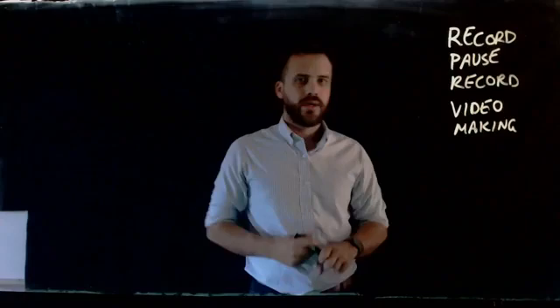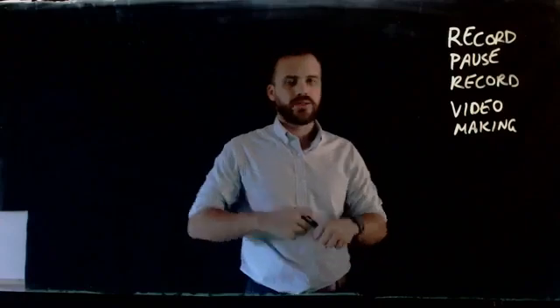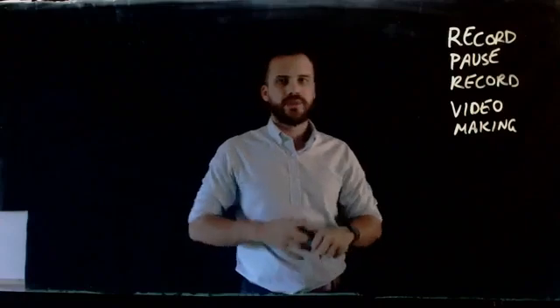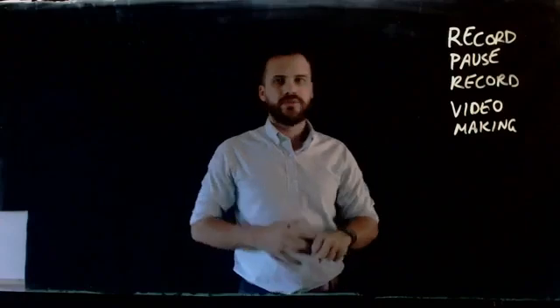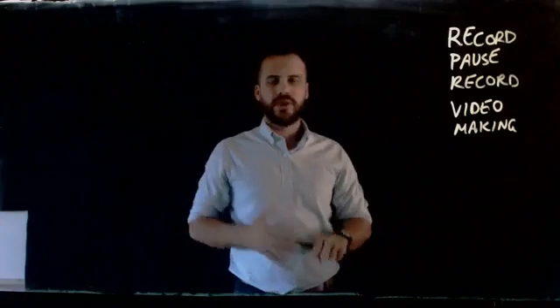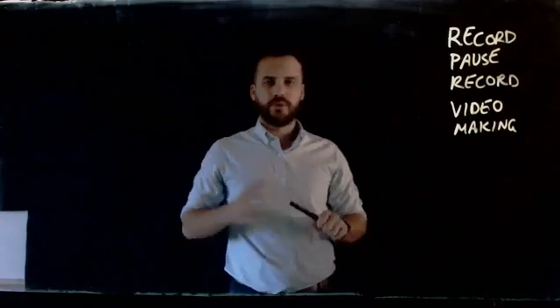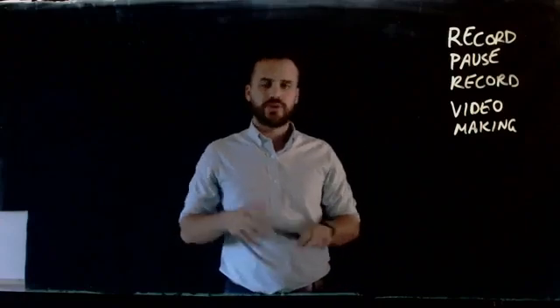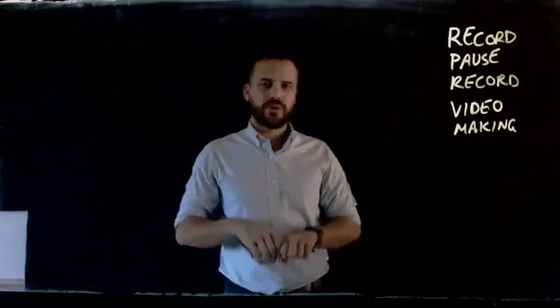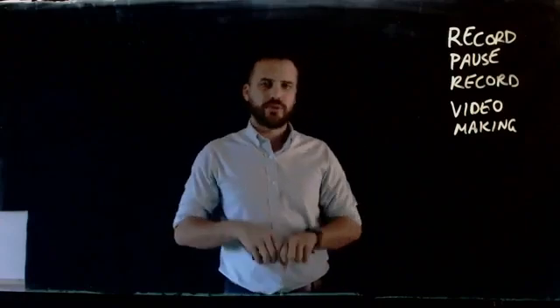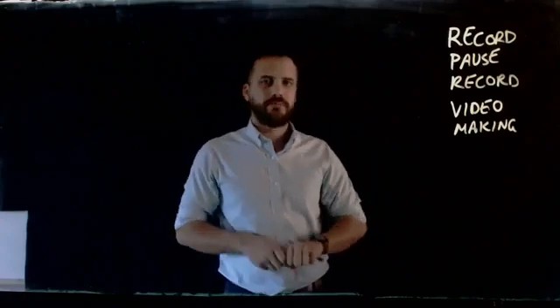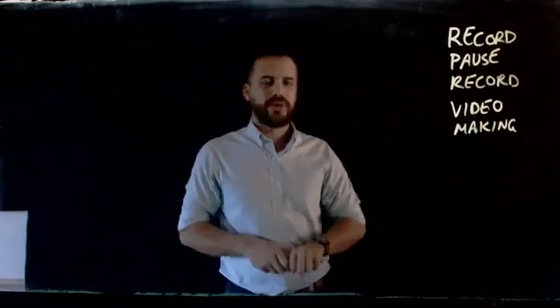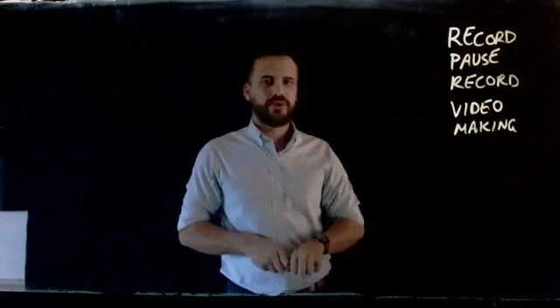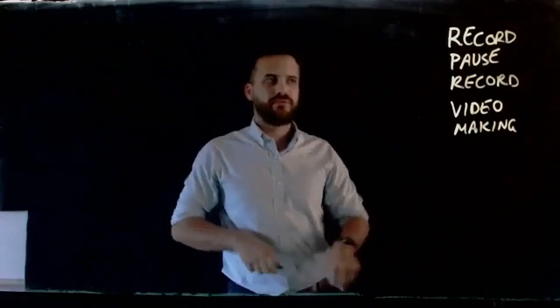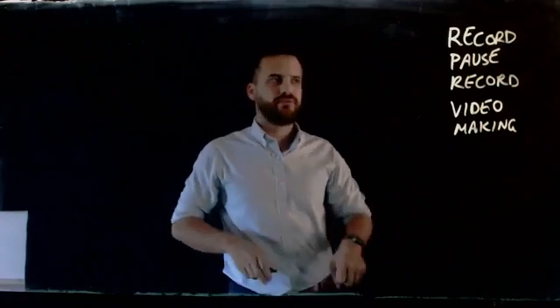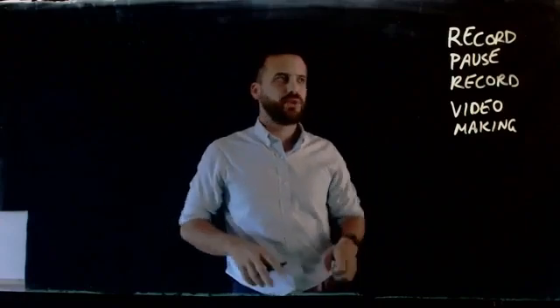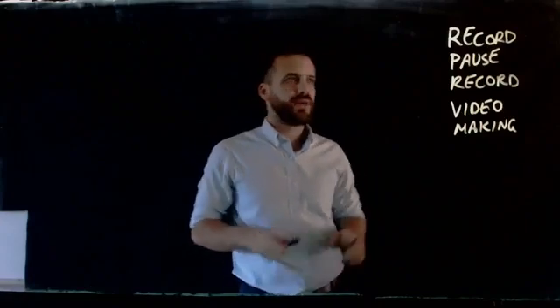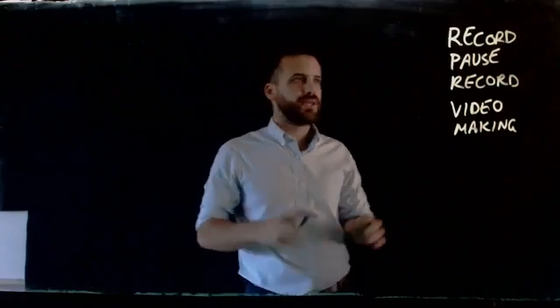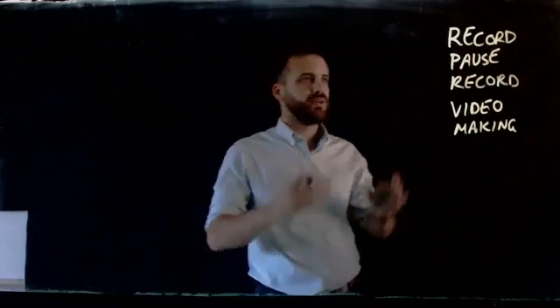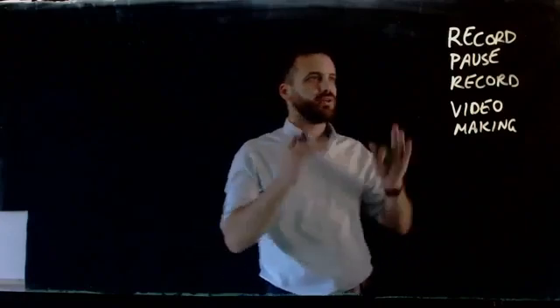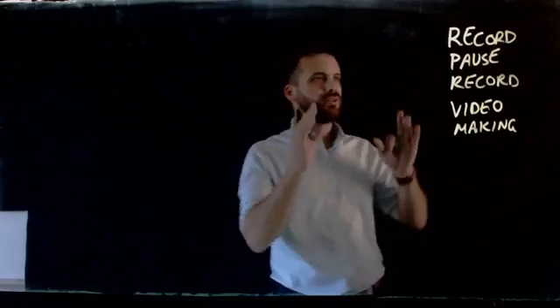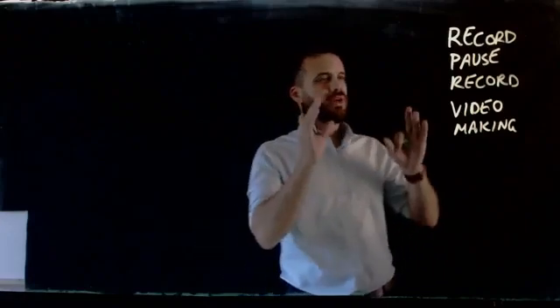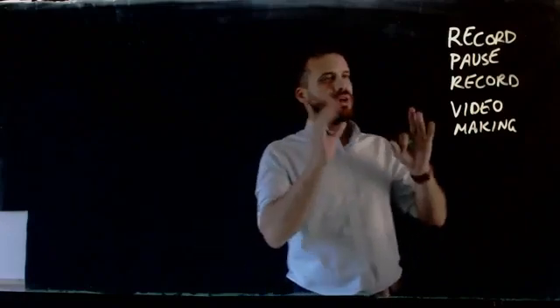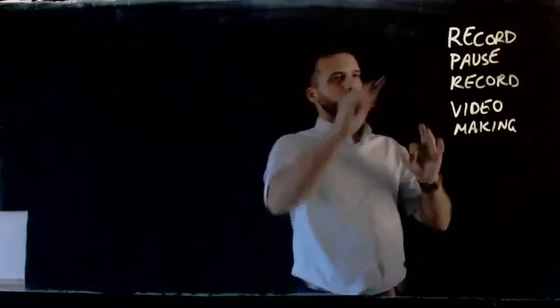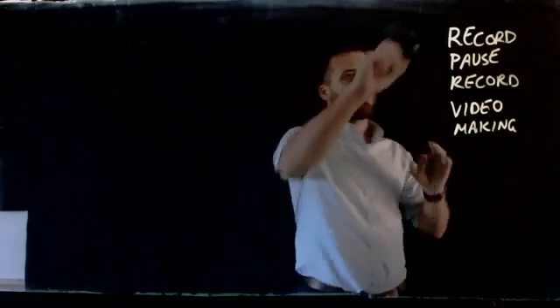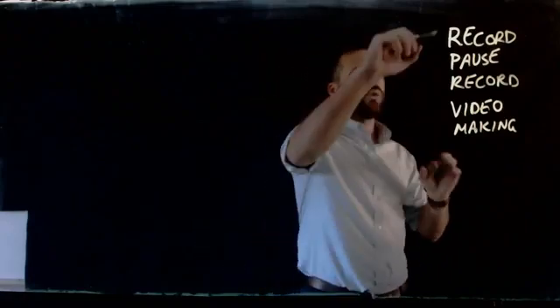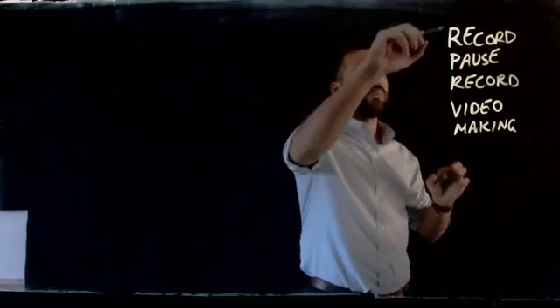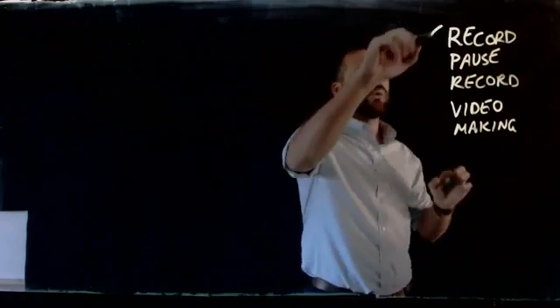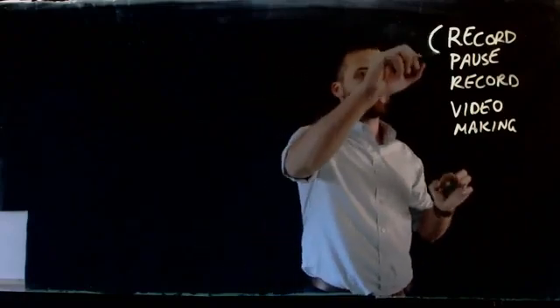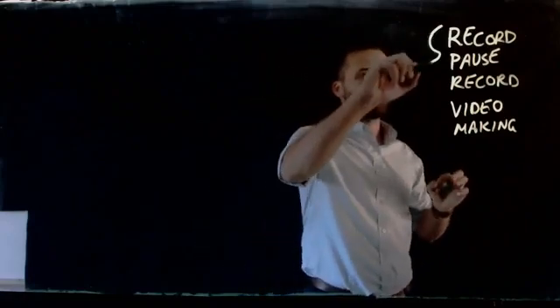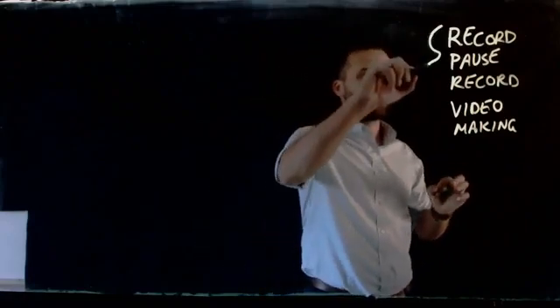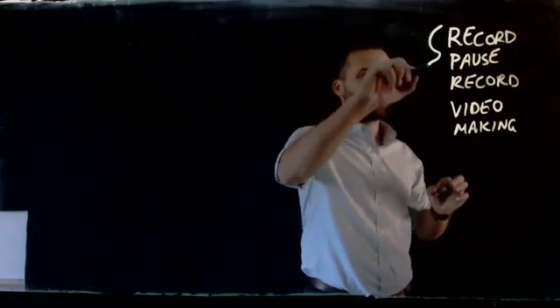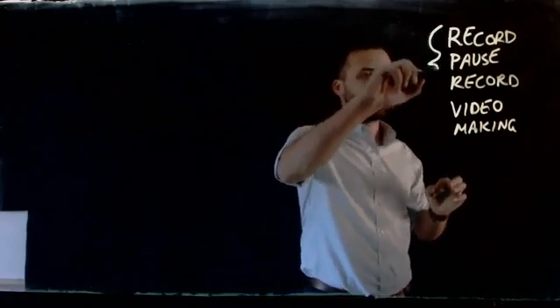So in this video I want to talk about a method of filmmaking called record, pause, record.